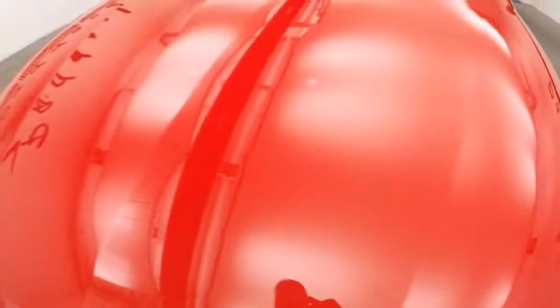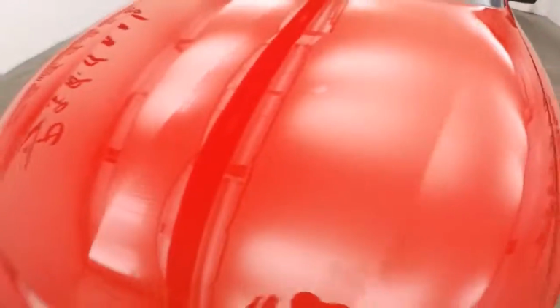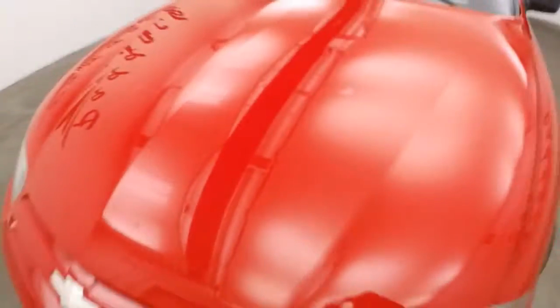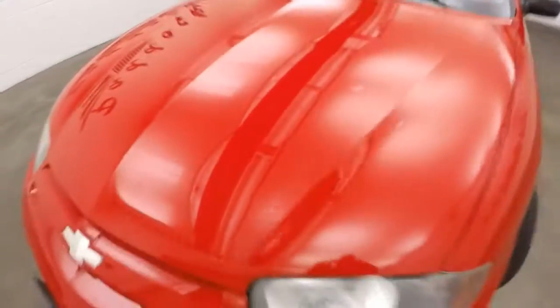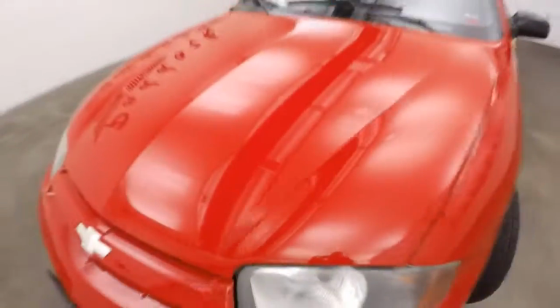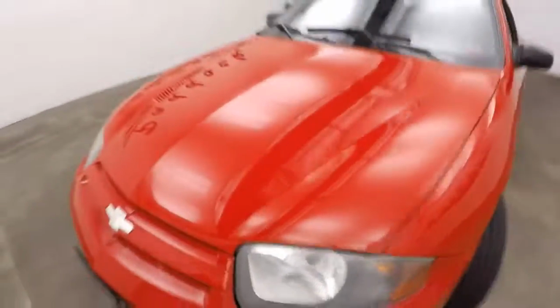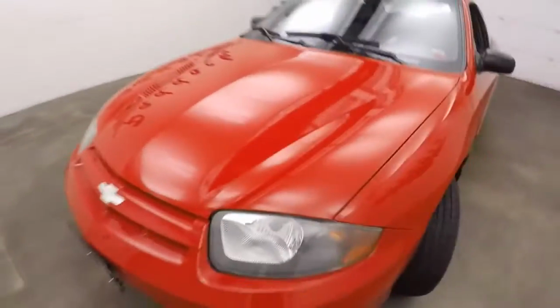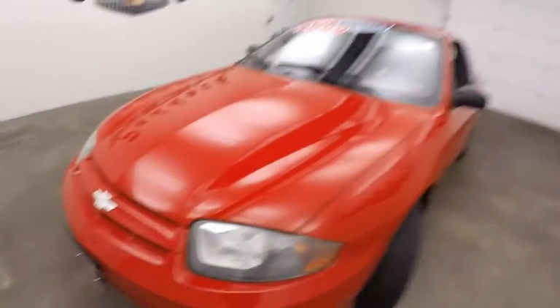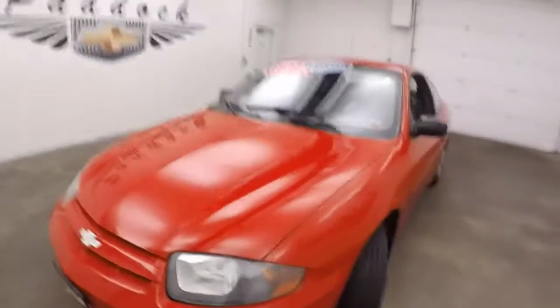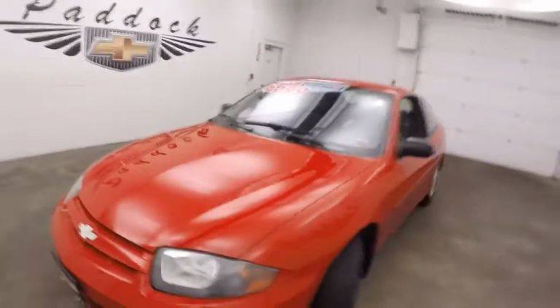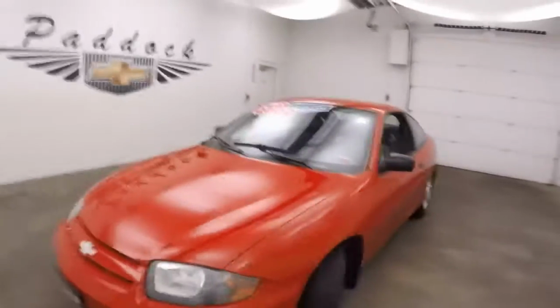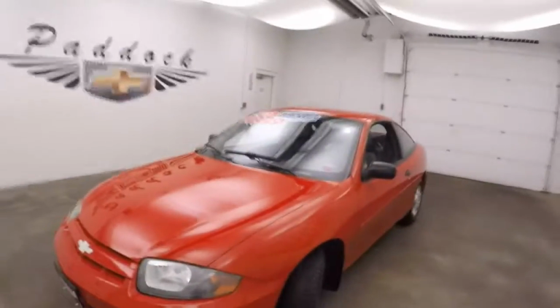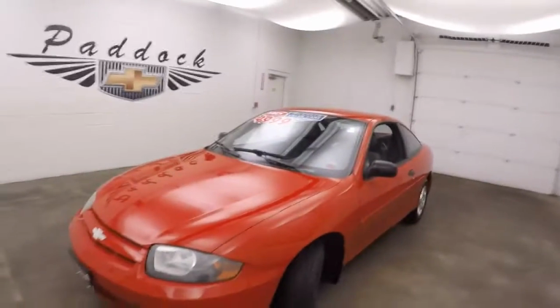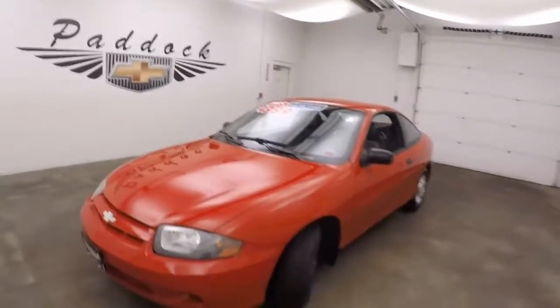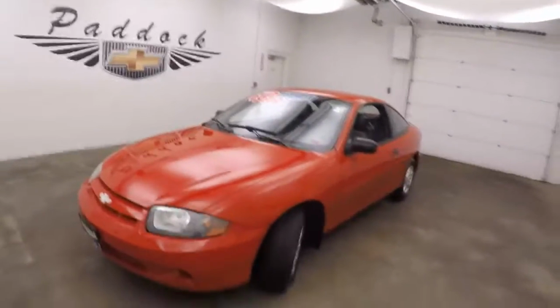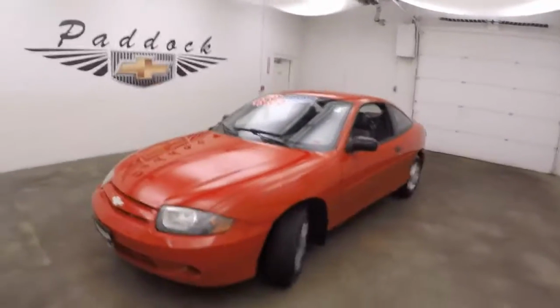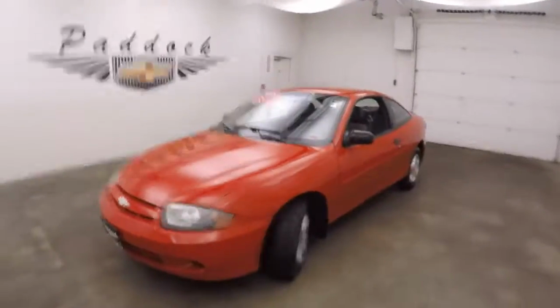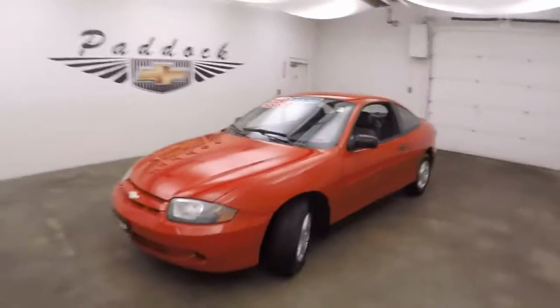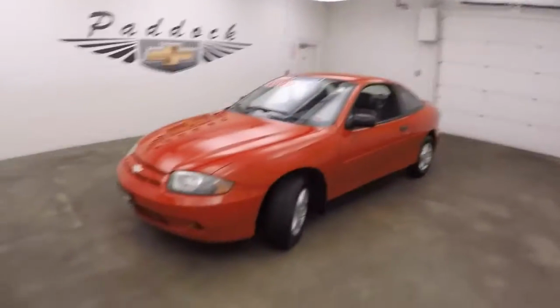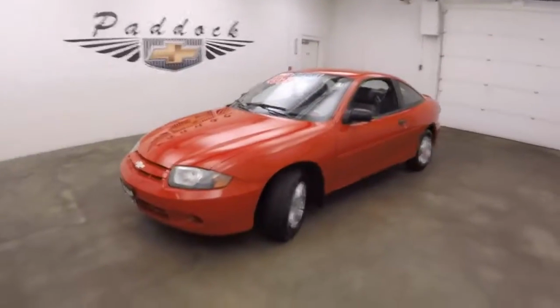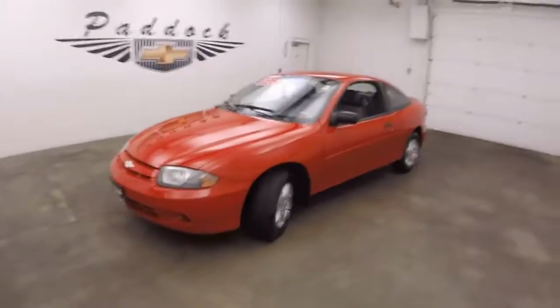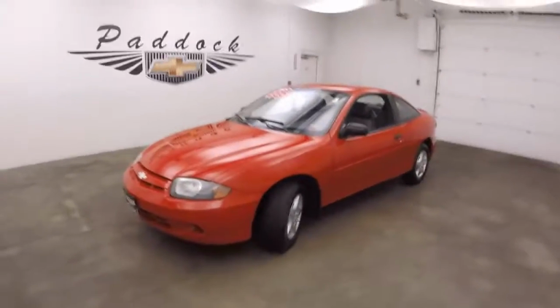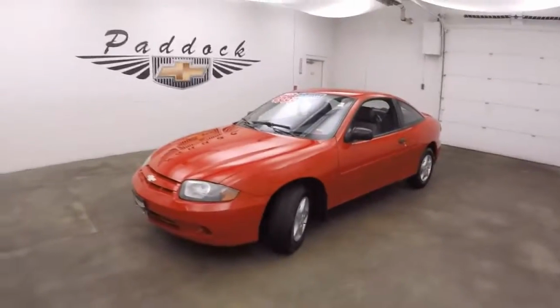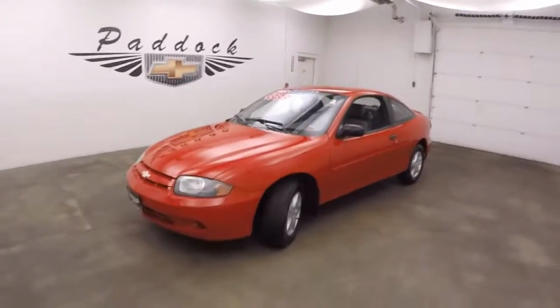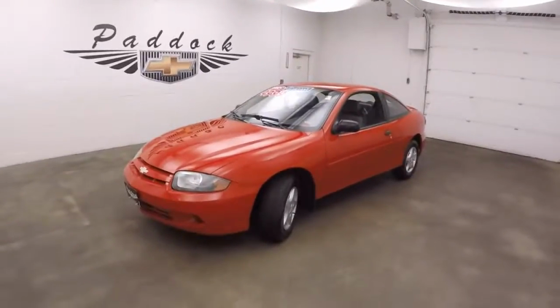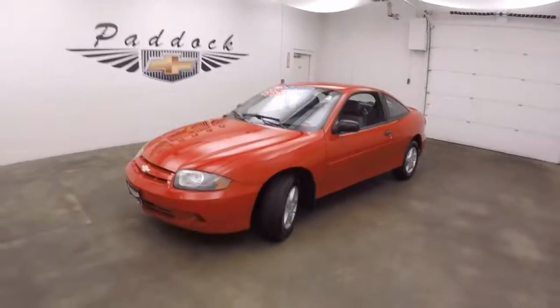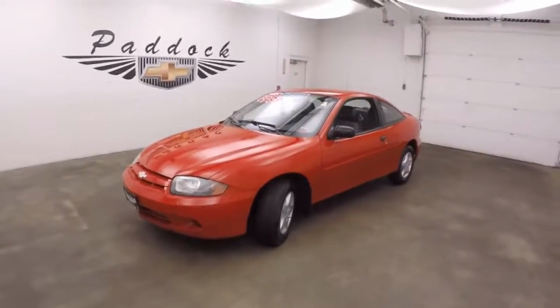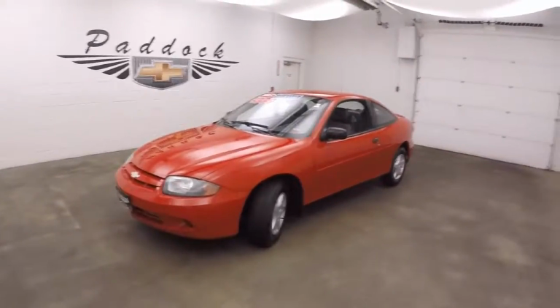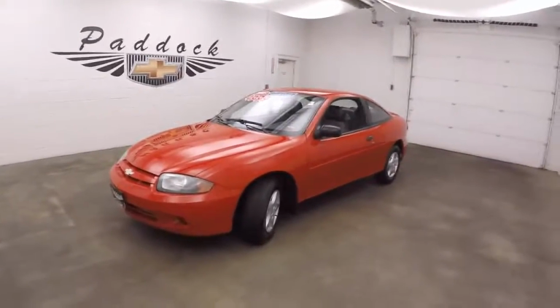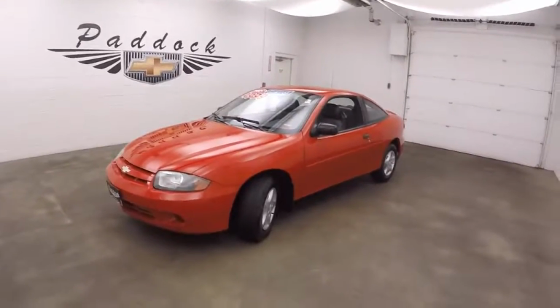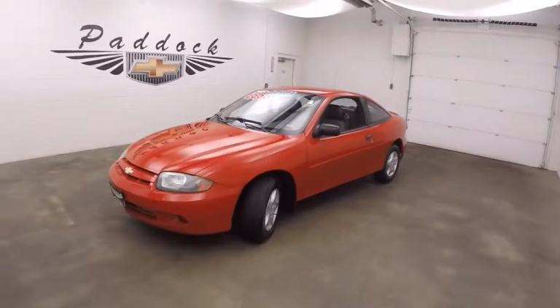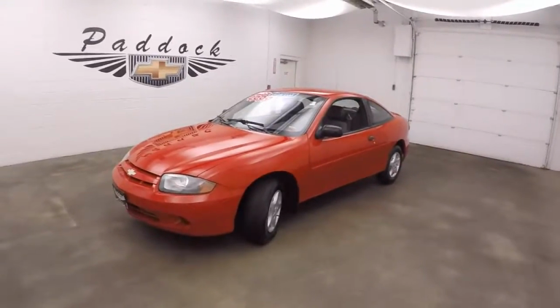It's a 2005 Chevy Cavalier with extremely low miles — just under 27,500.